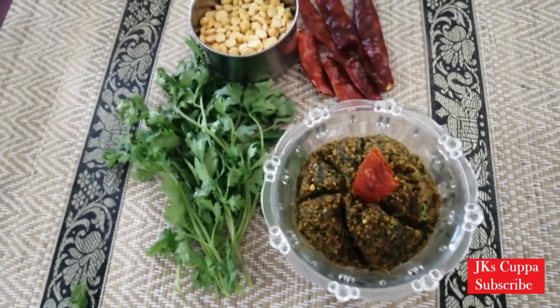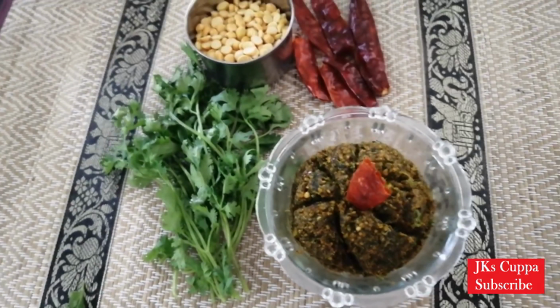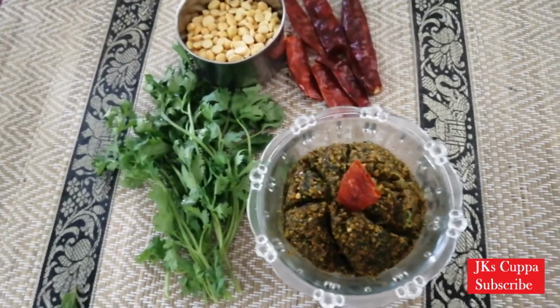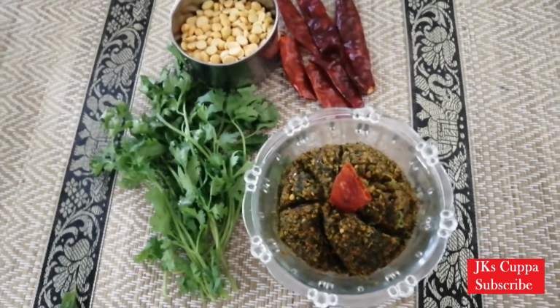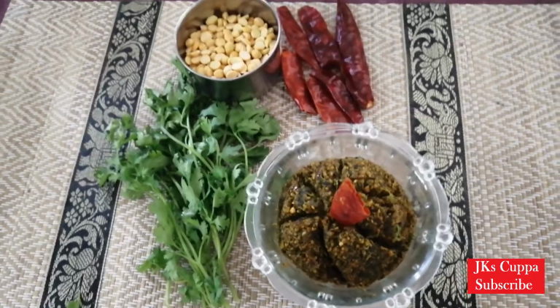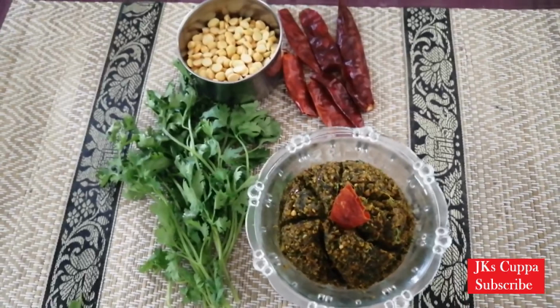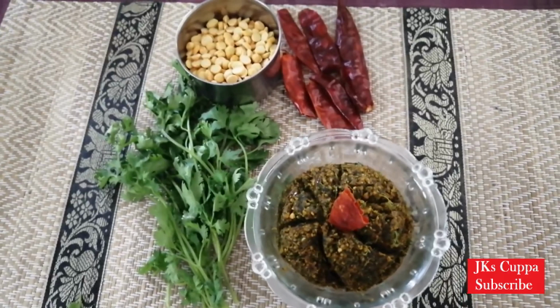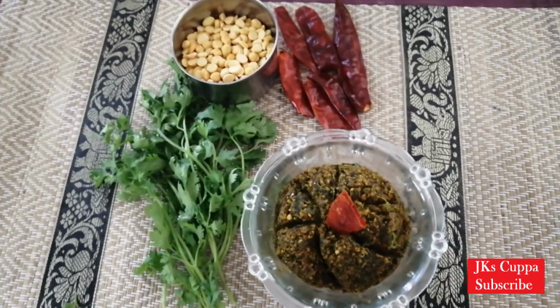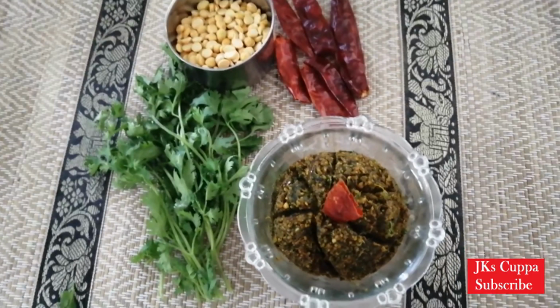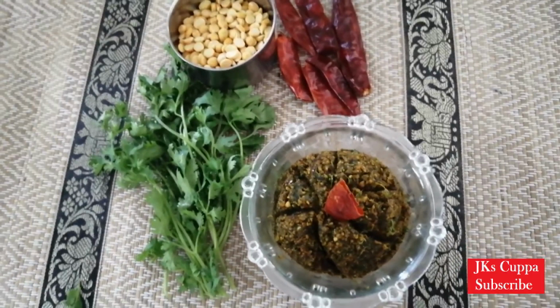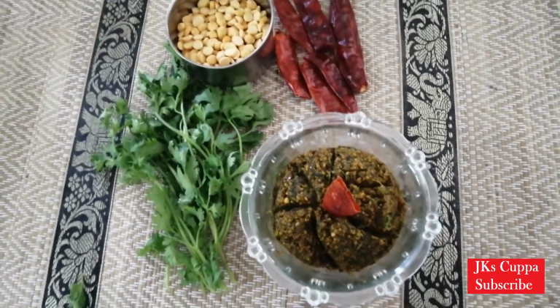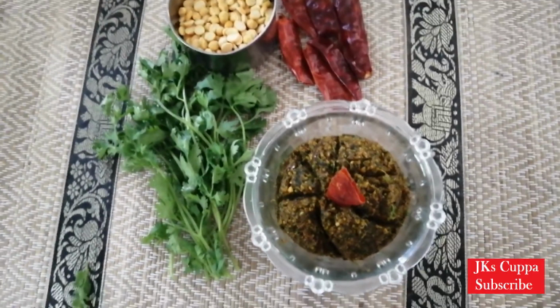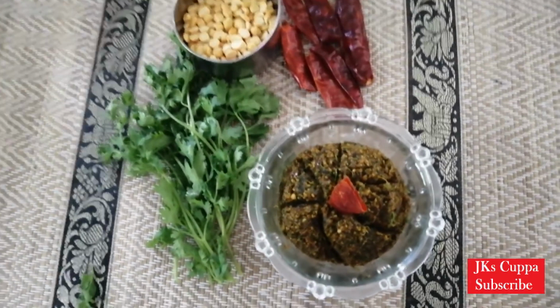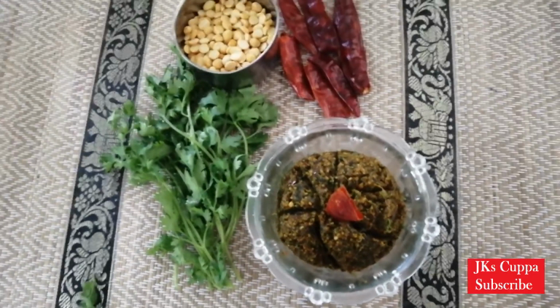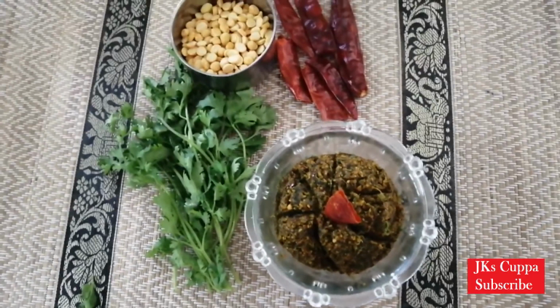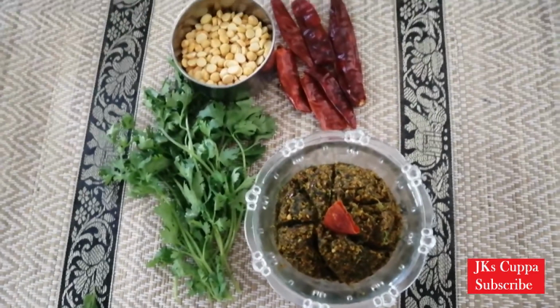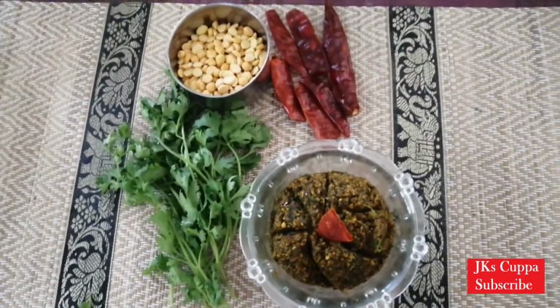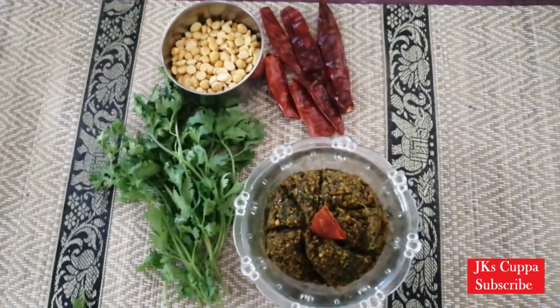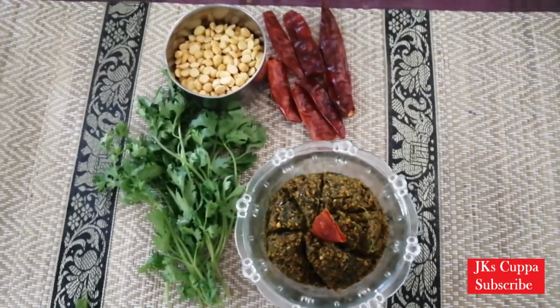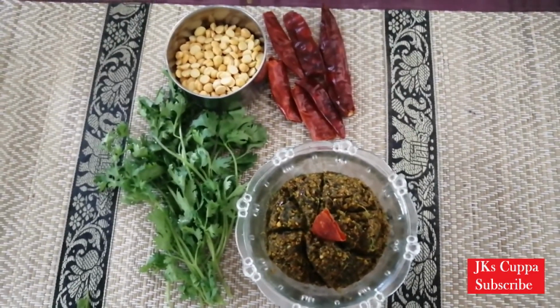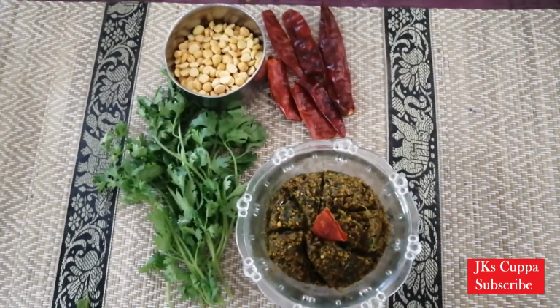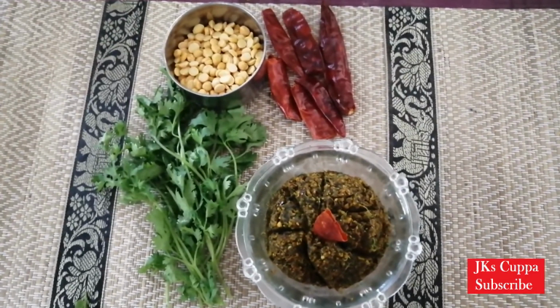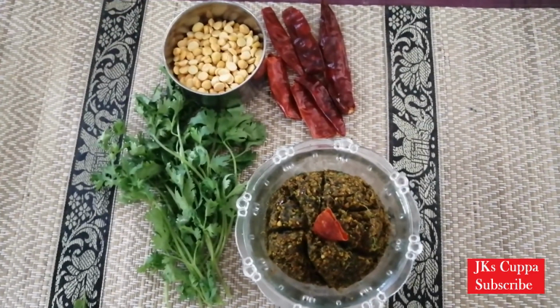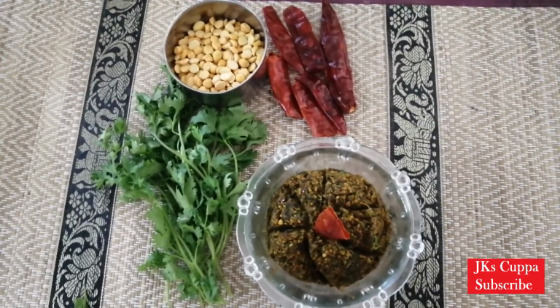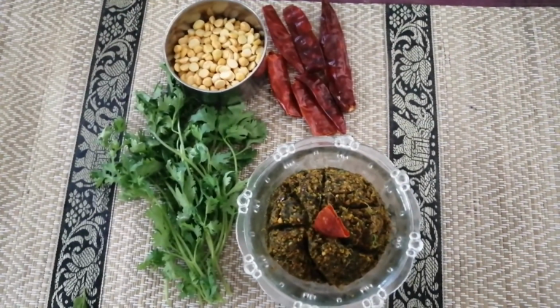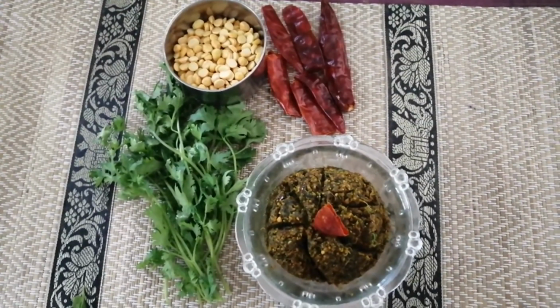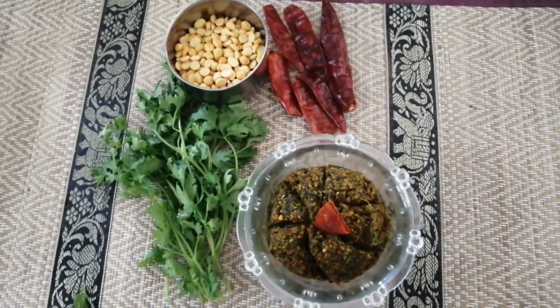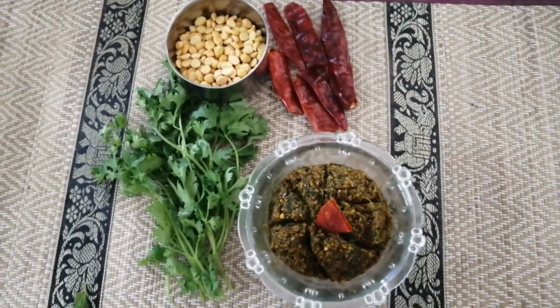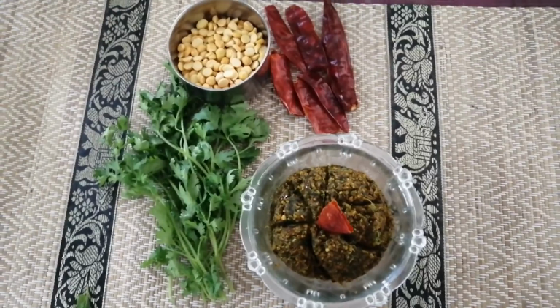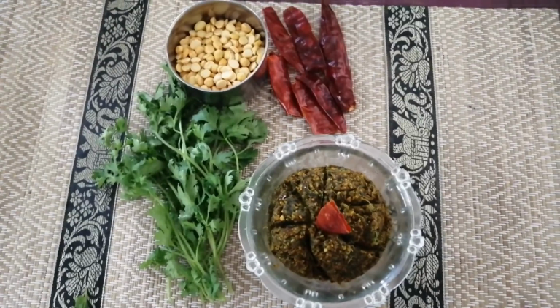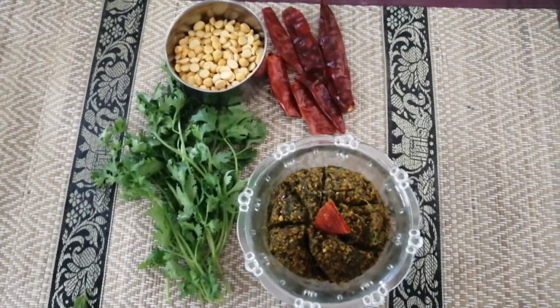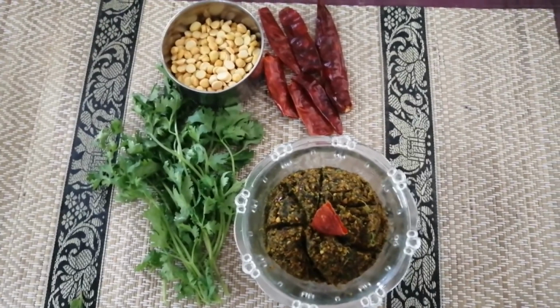Let's try the recipe for this recipe. In this video, try, like, share, and subscribe to JK's. Thank you for watching.